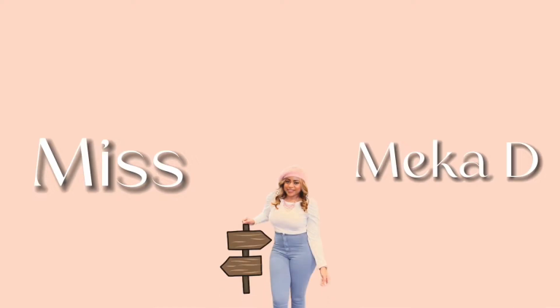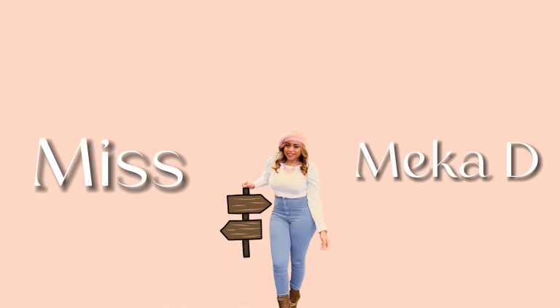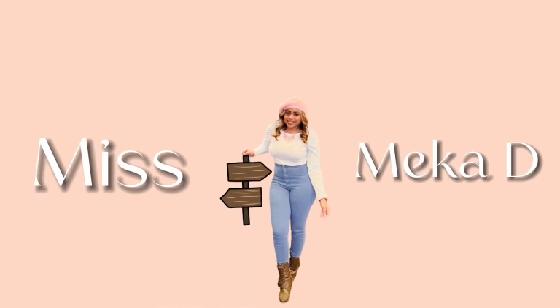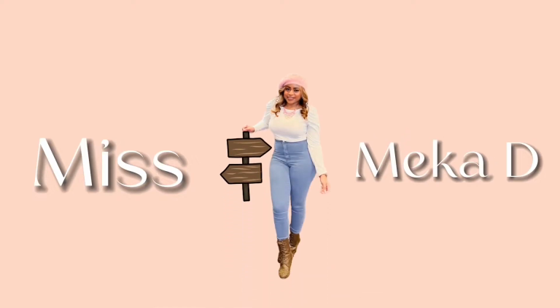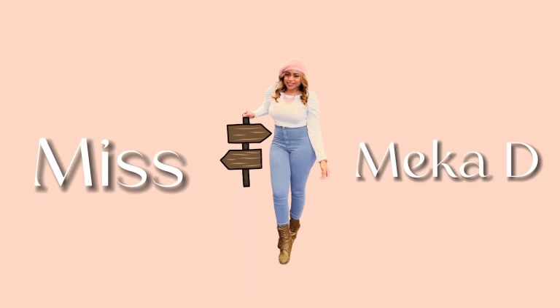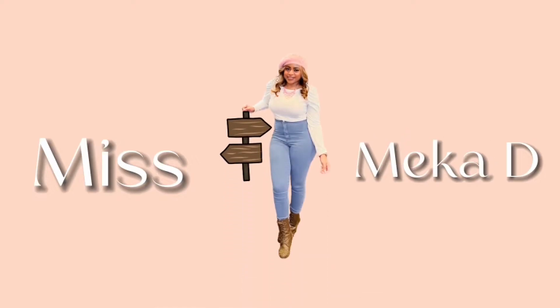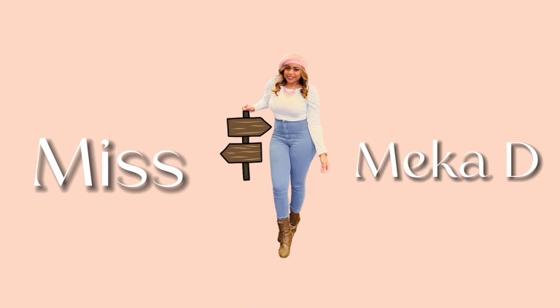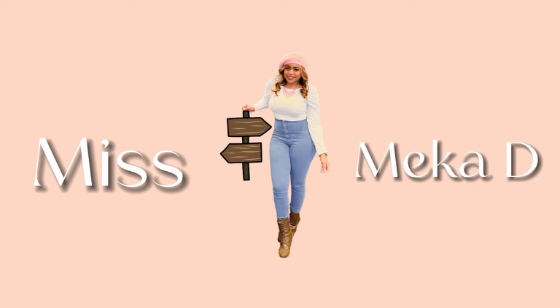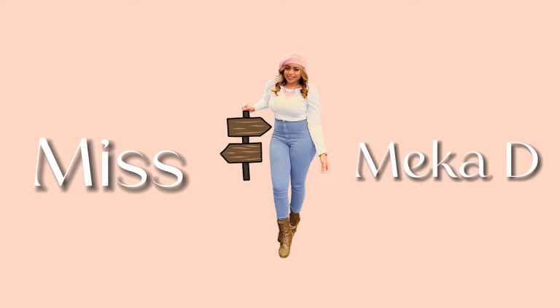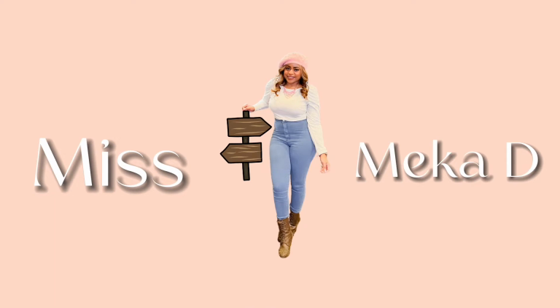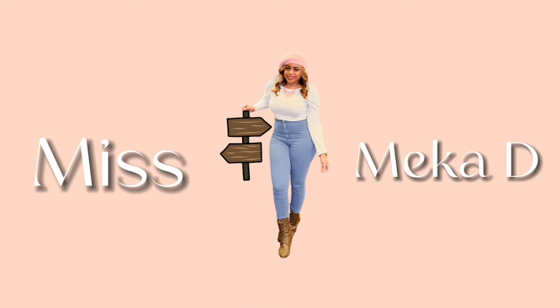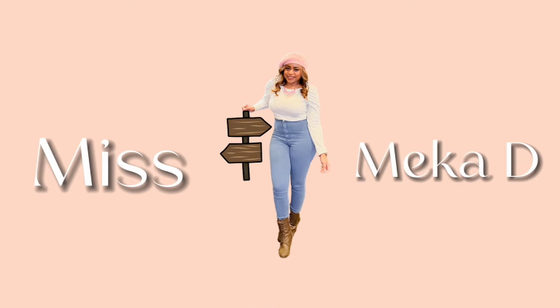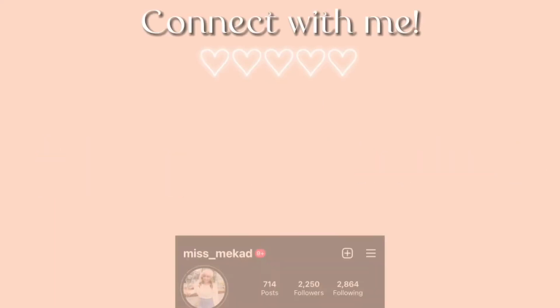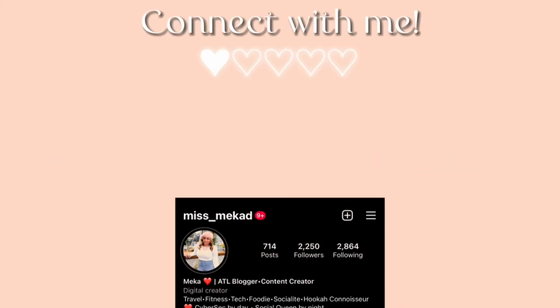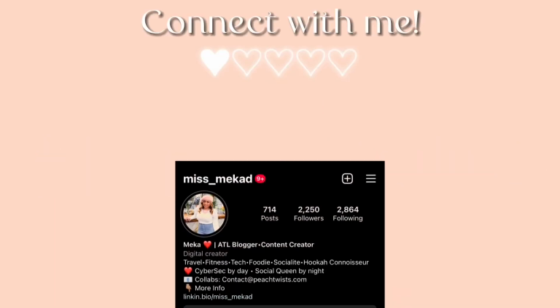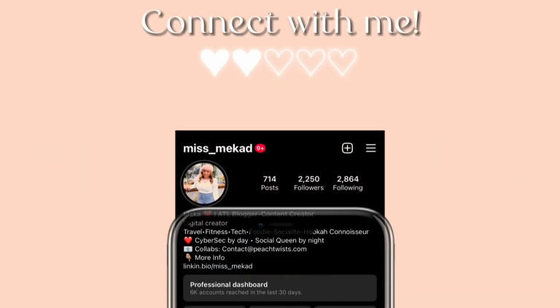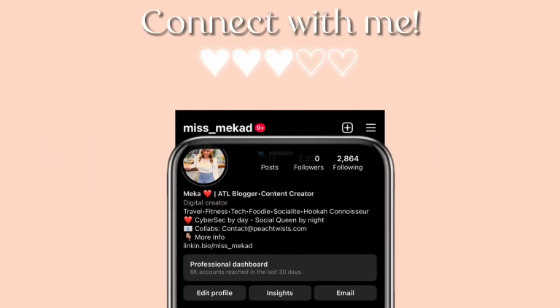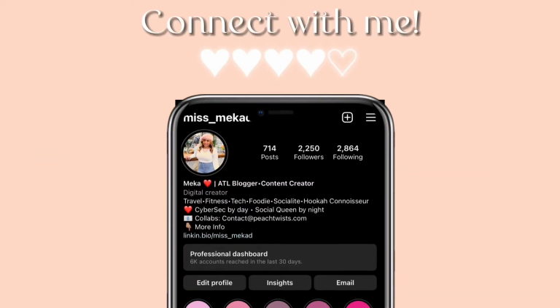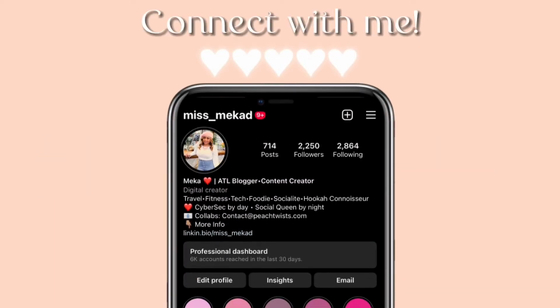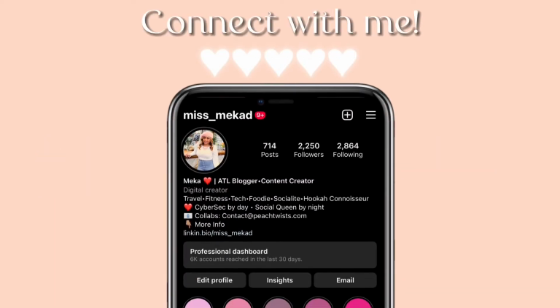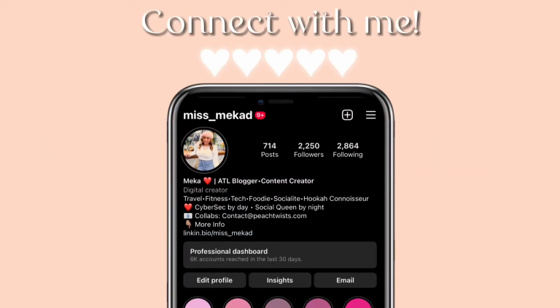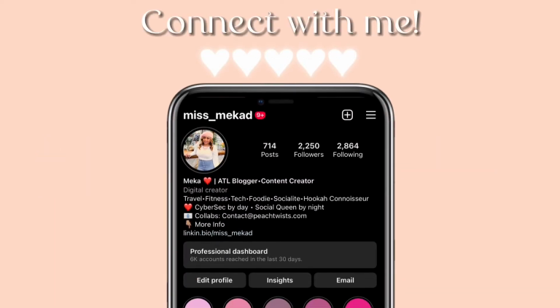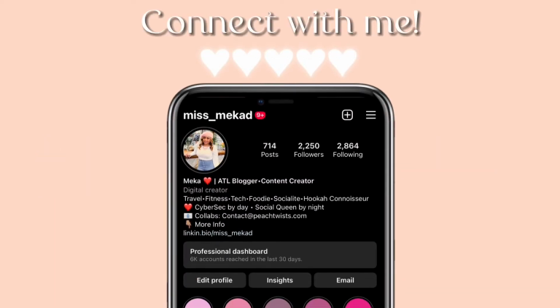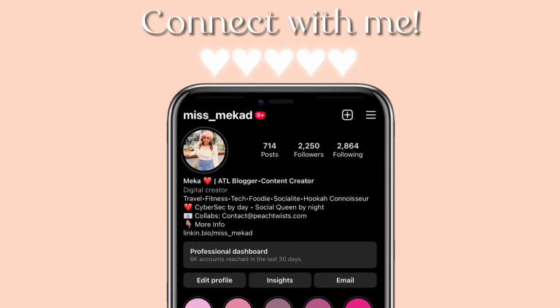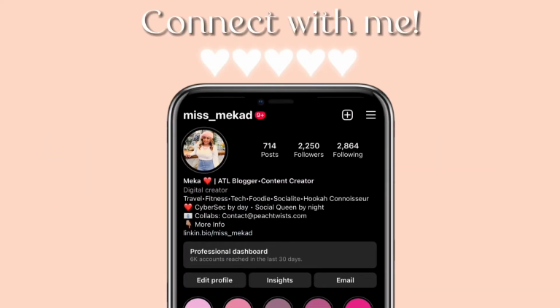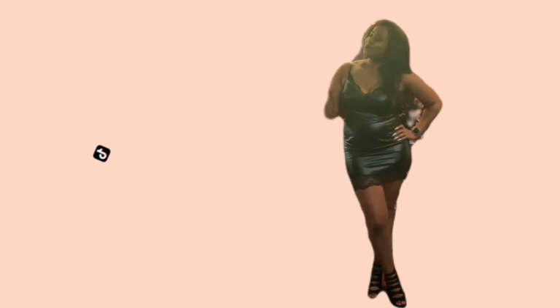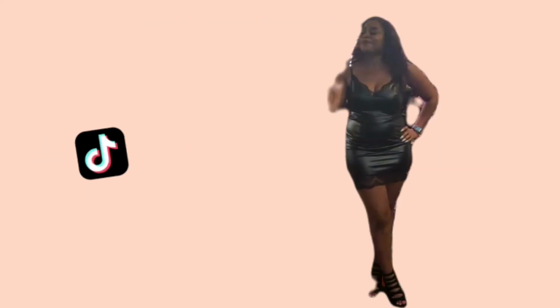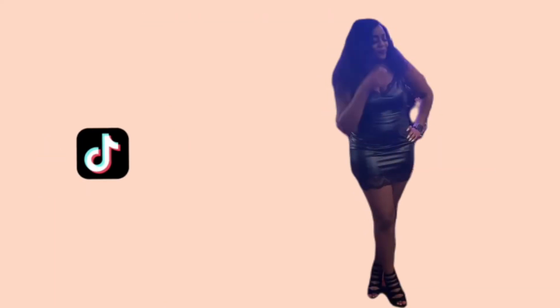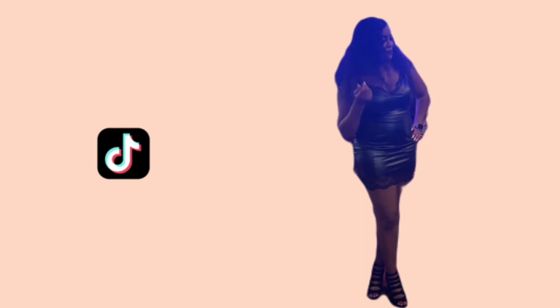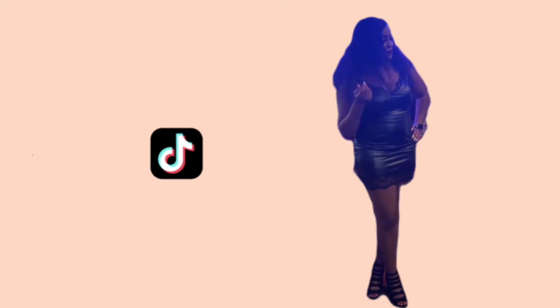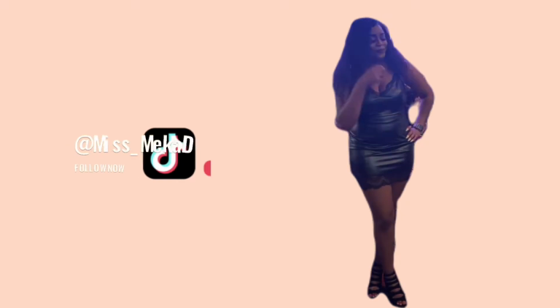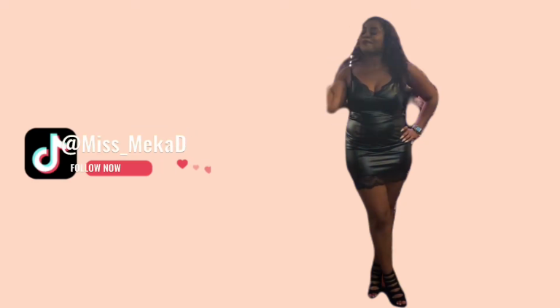Hey y'all, it's your girl Mika. Thank you for tuning in to my channel. Make sure you hit the subscribe button and follow me on Instagram and TikTok.